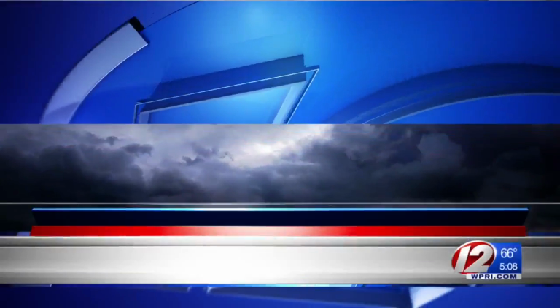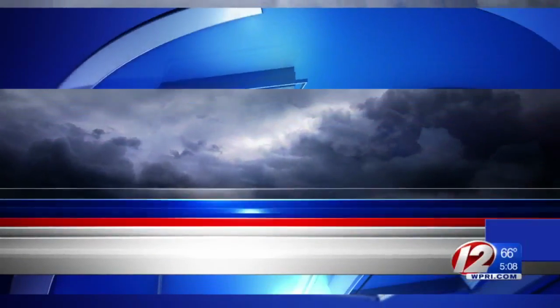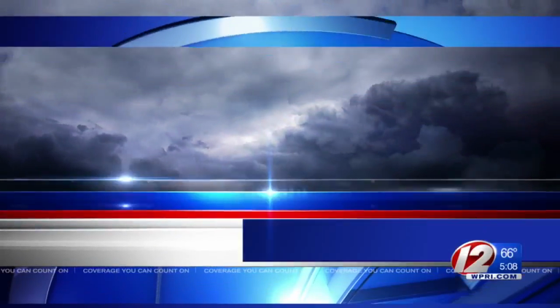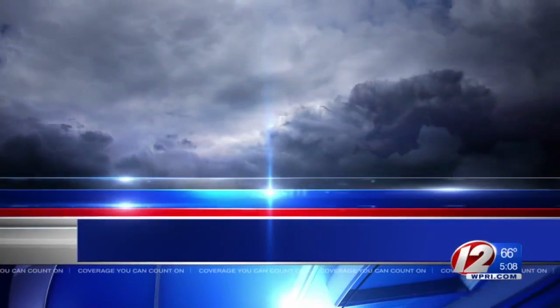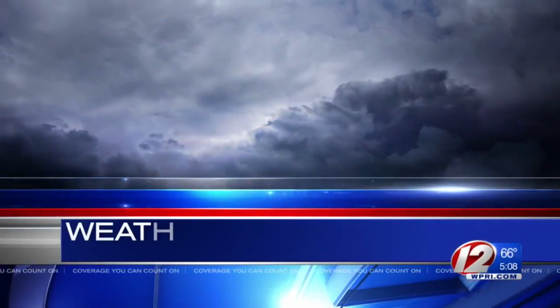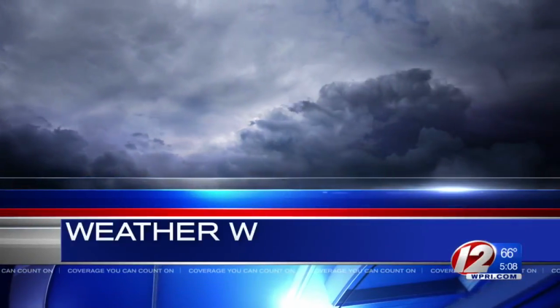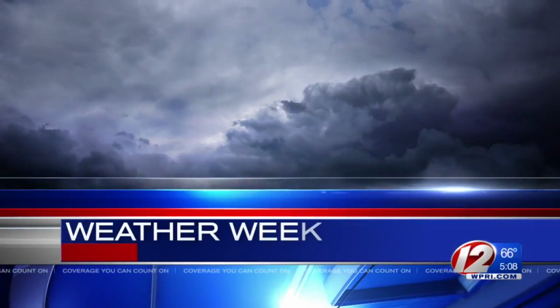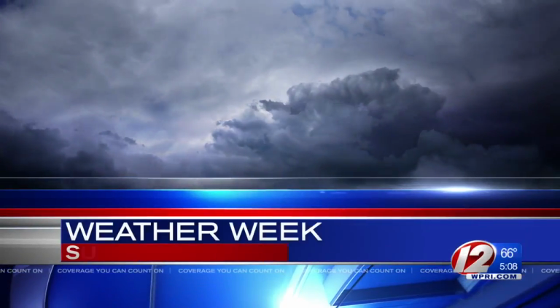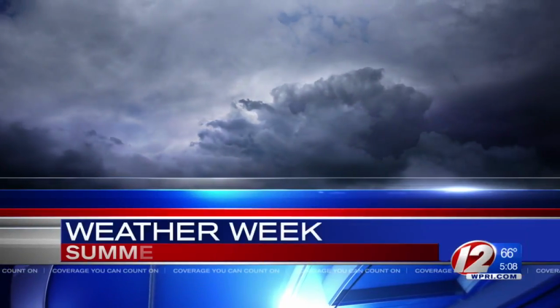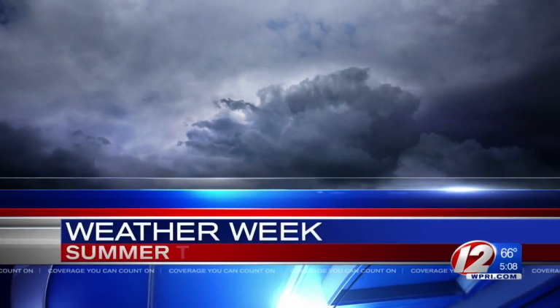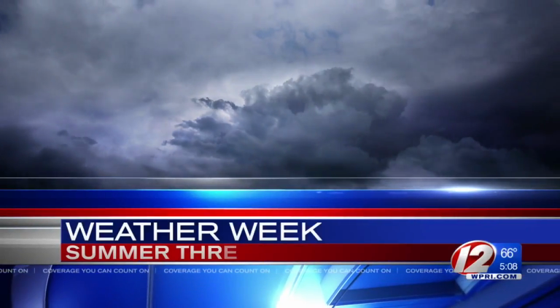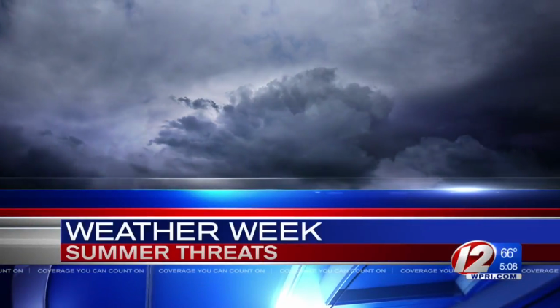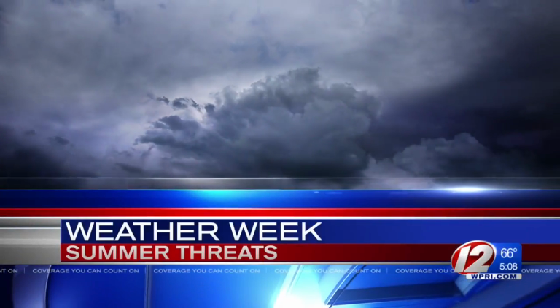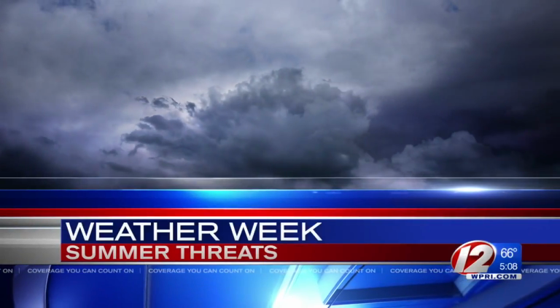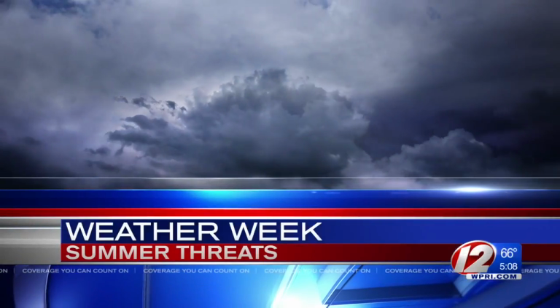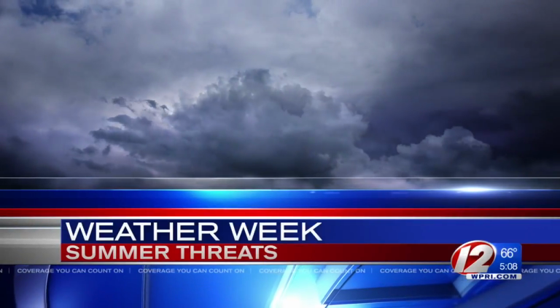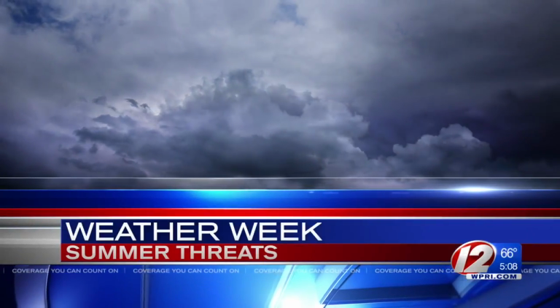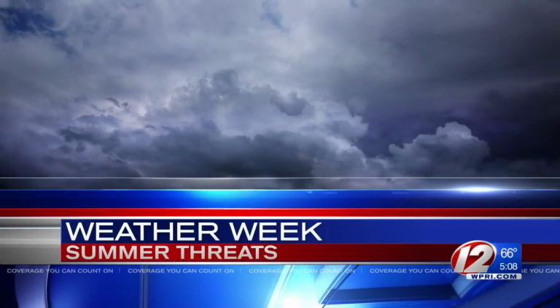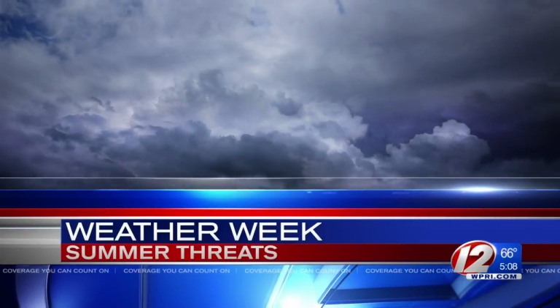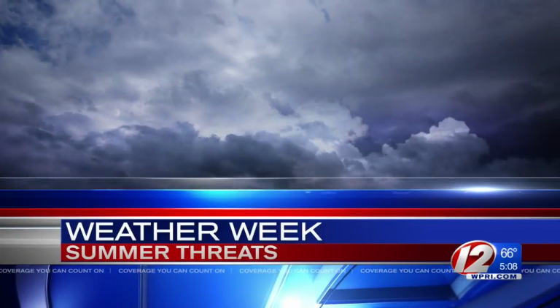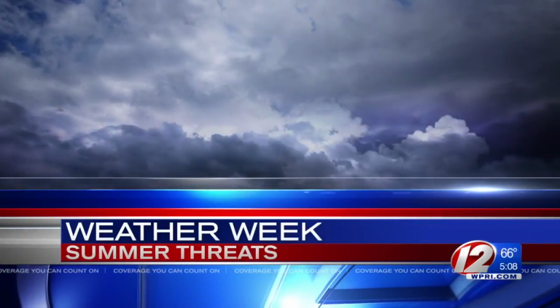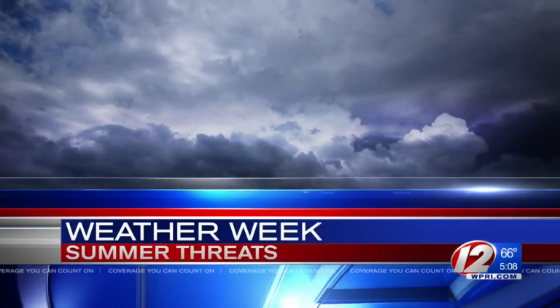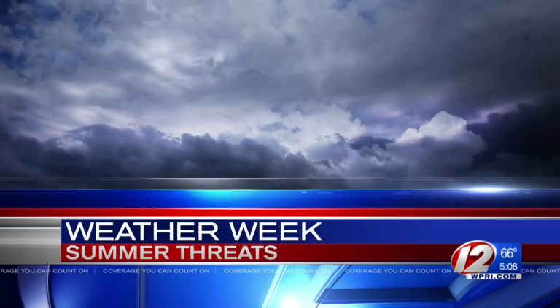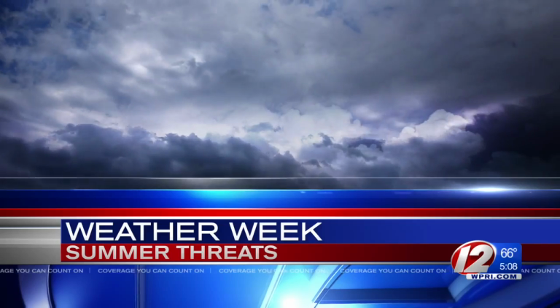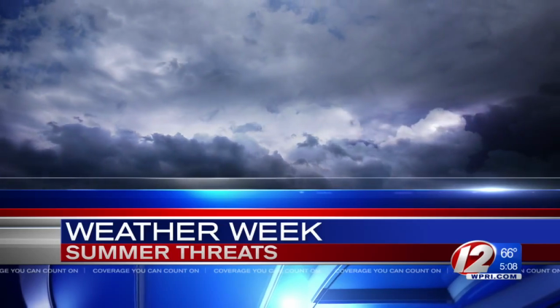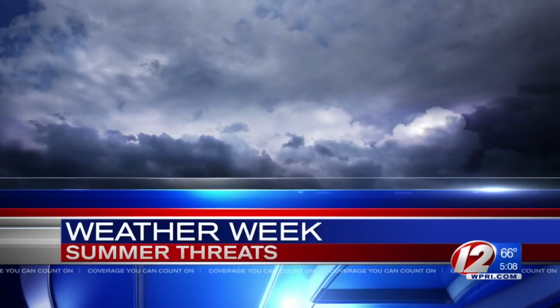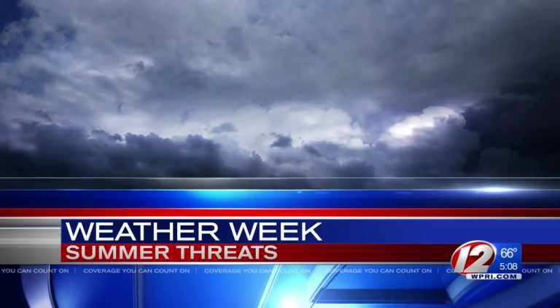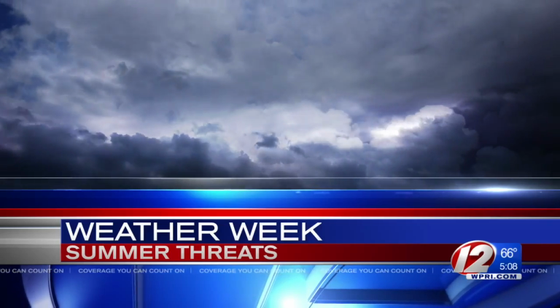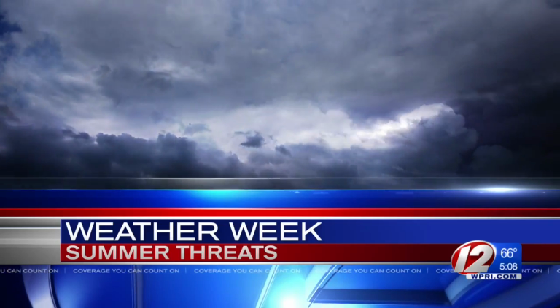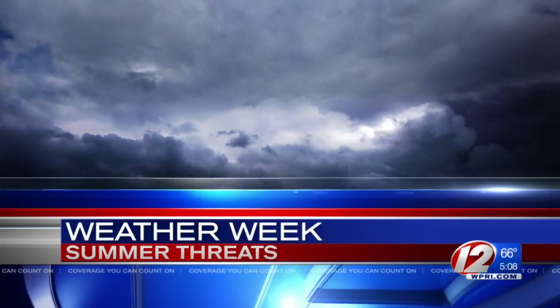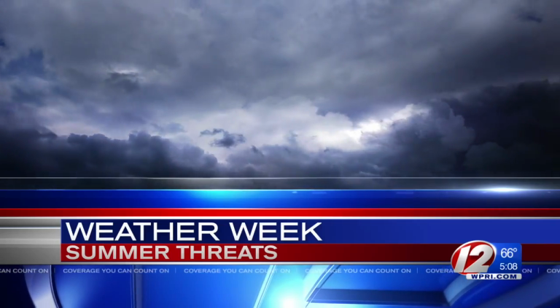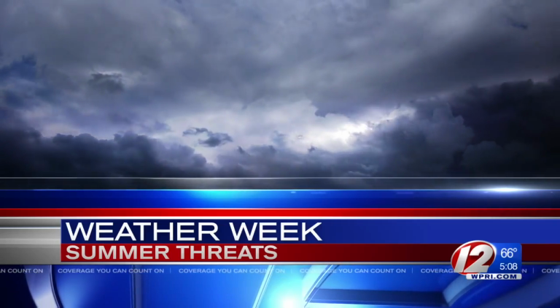And now, weather week, summer threats. All week long, we've been taking an in-depth look at this season's weather events.